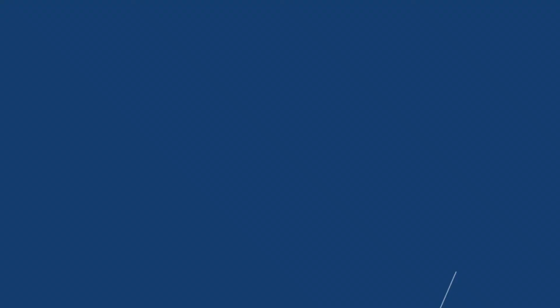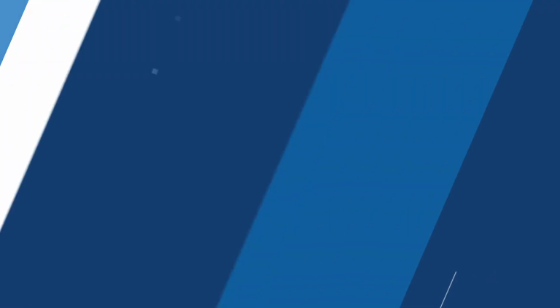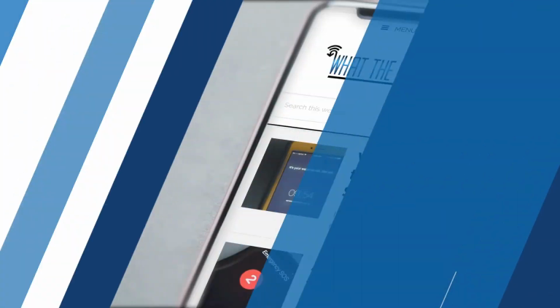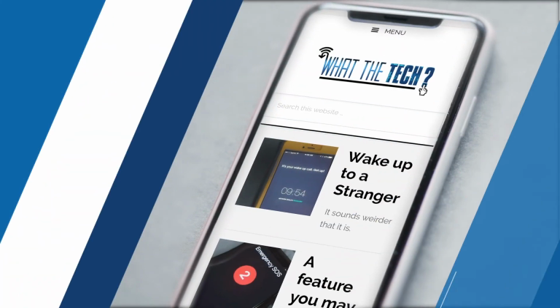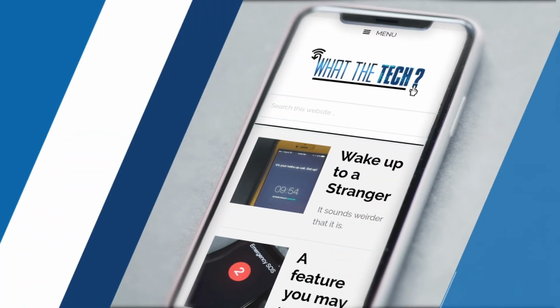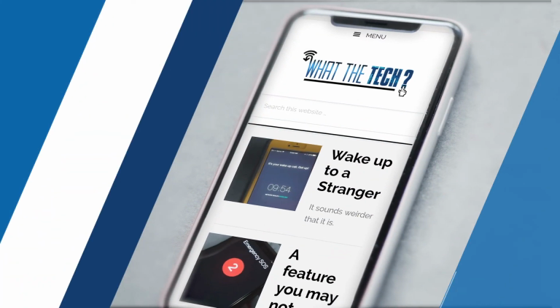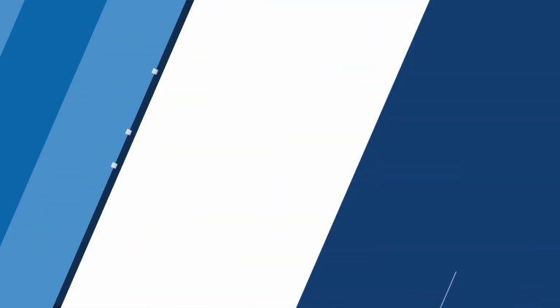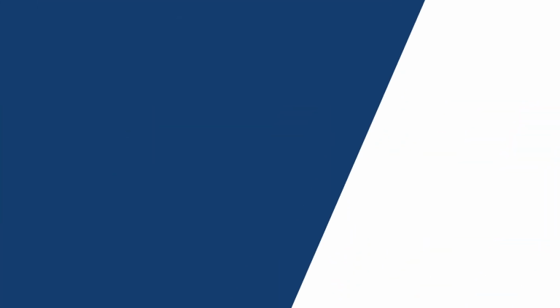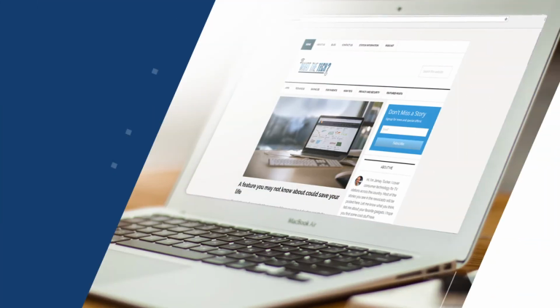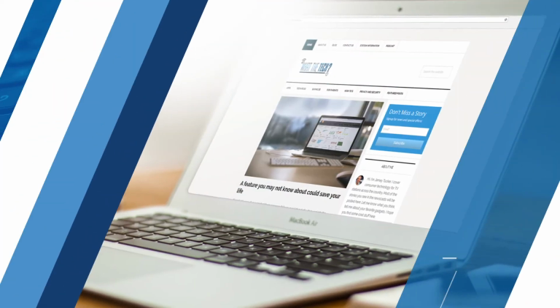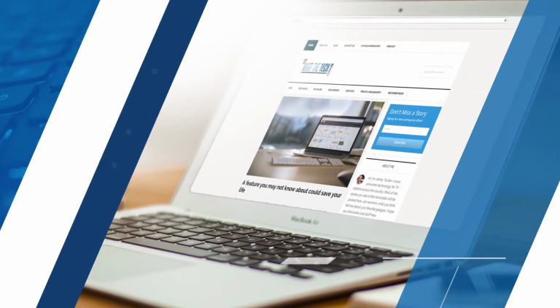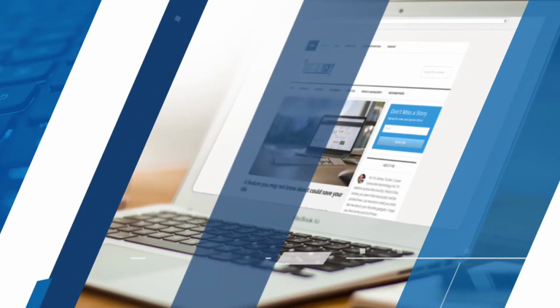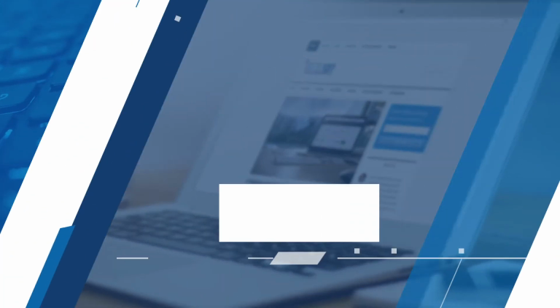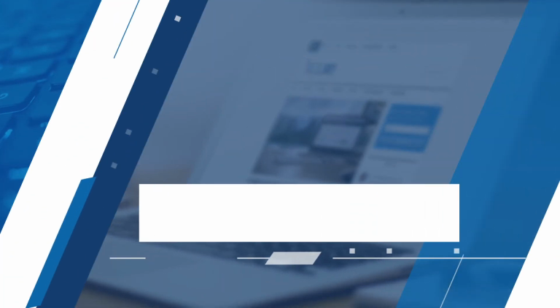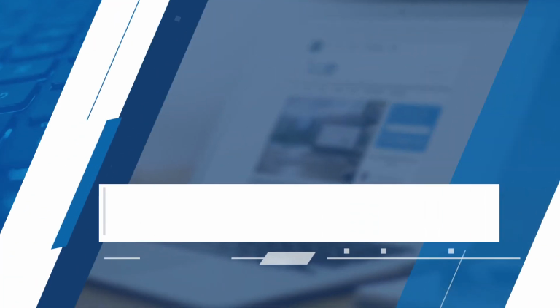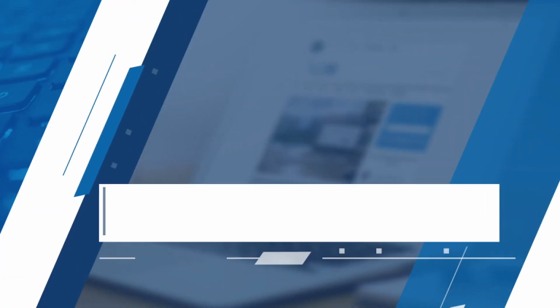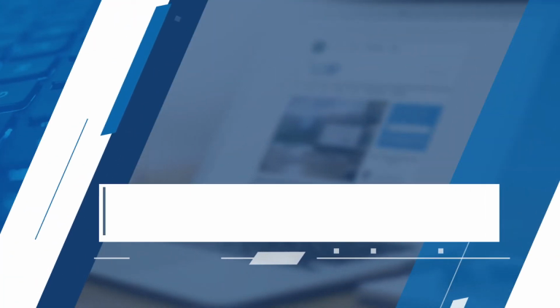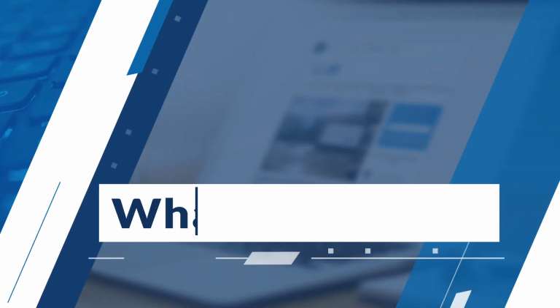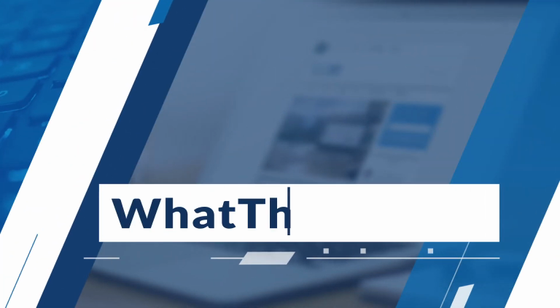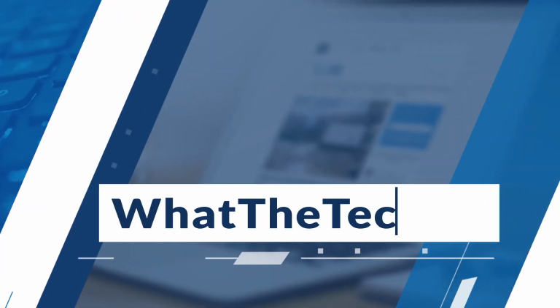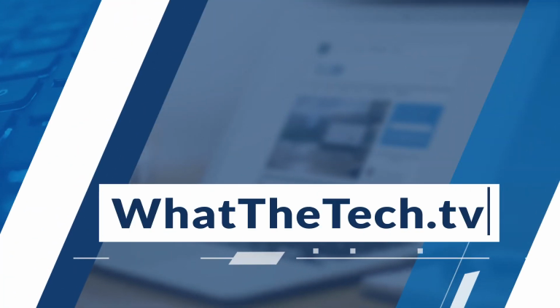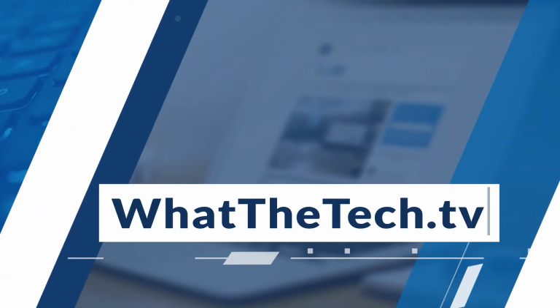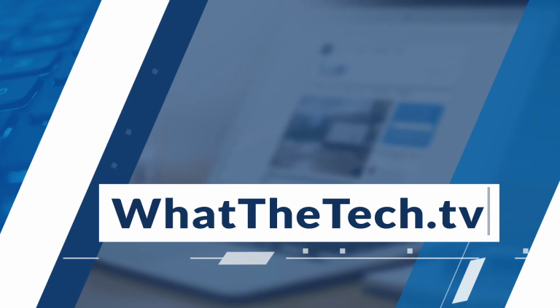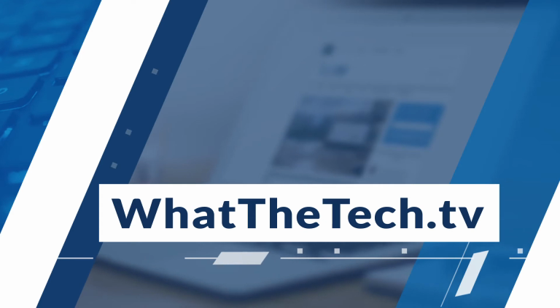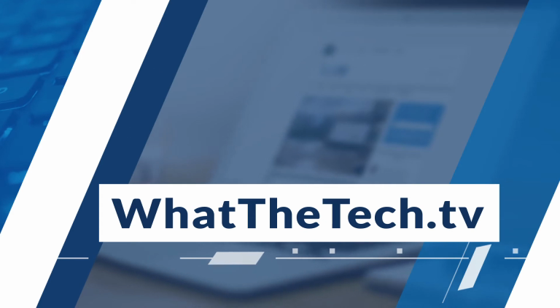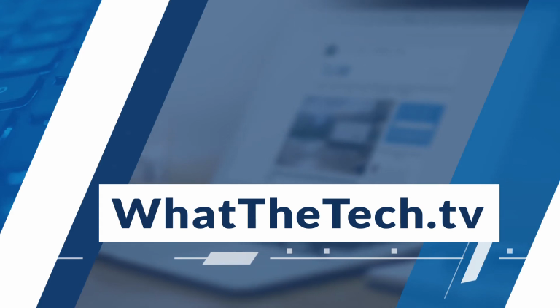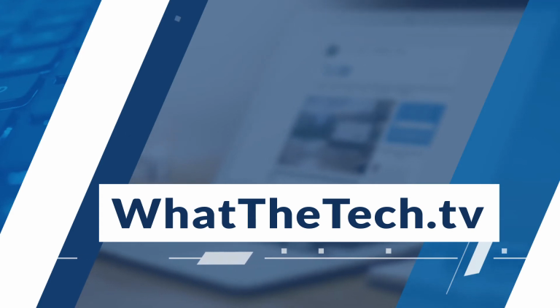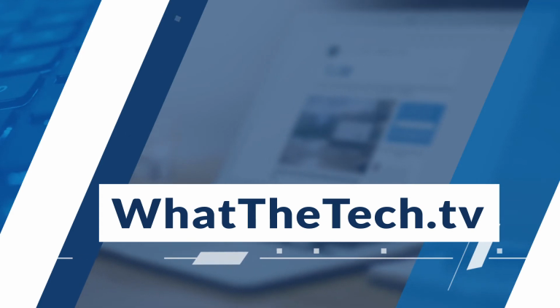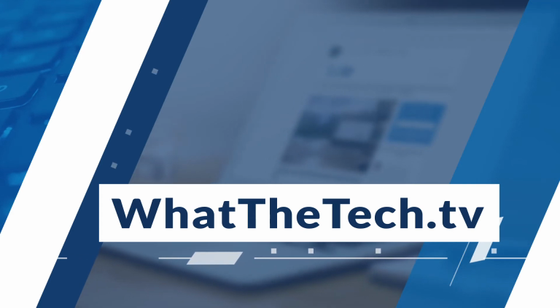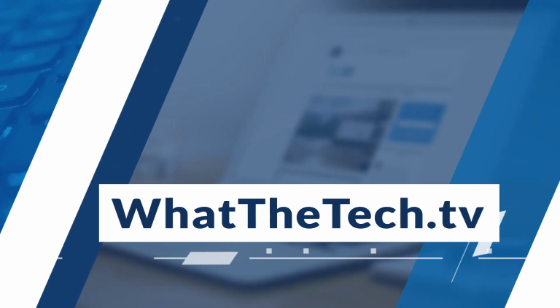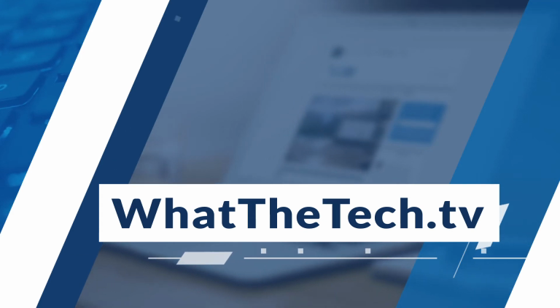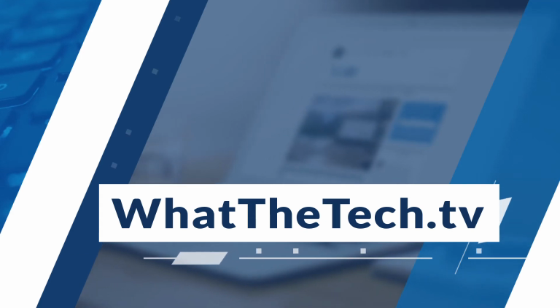And for more on this and other ways to protect yourself, go to my website, whatthetech.tv. That is What the Tech. I'm Jamie Tucker.